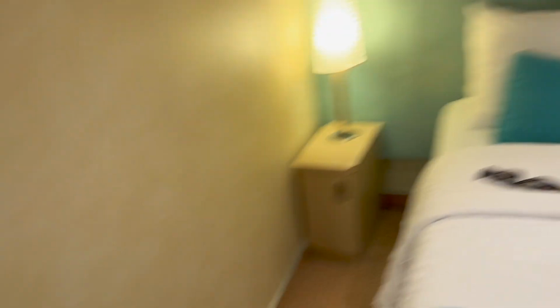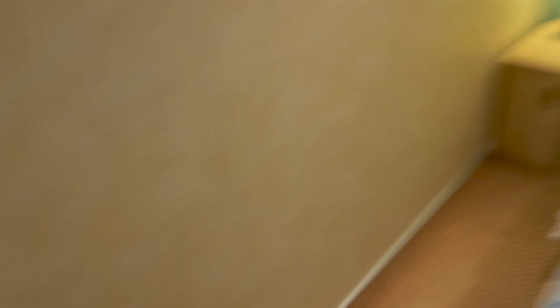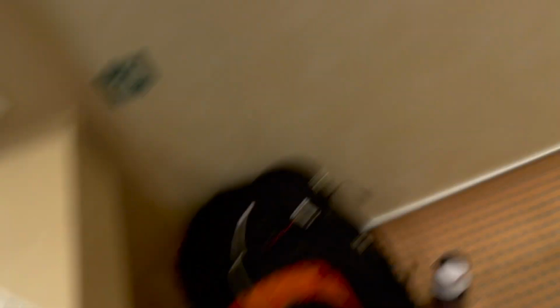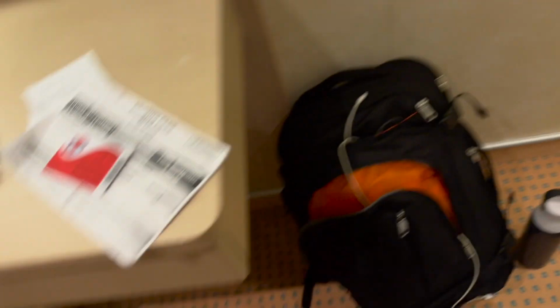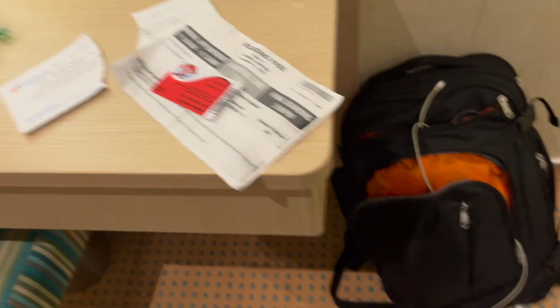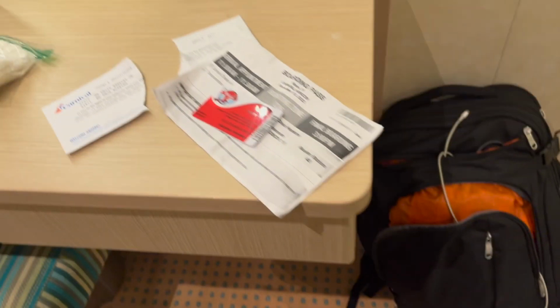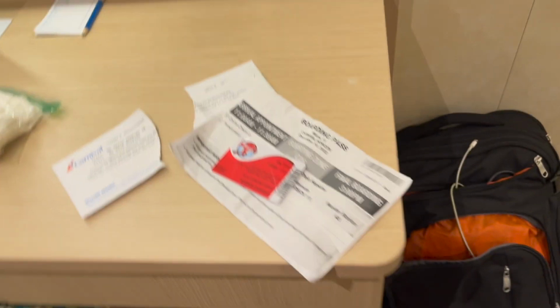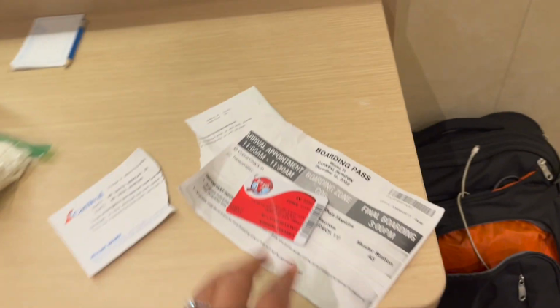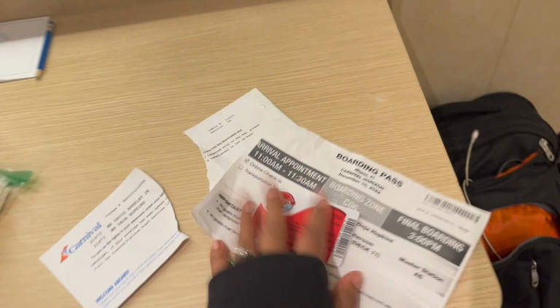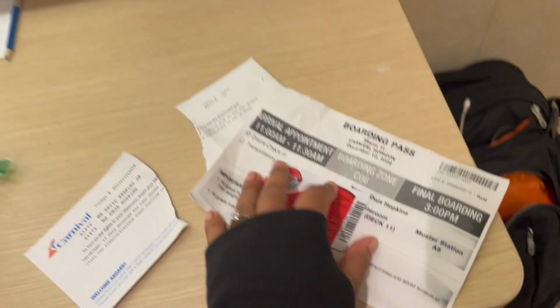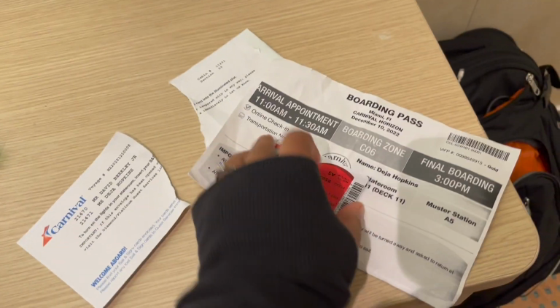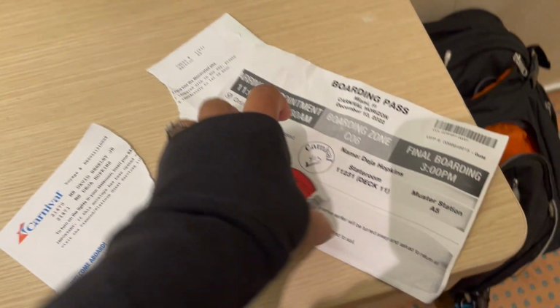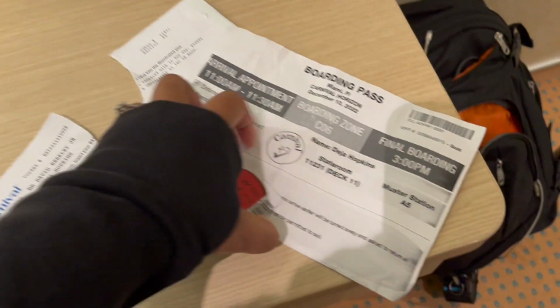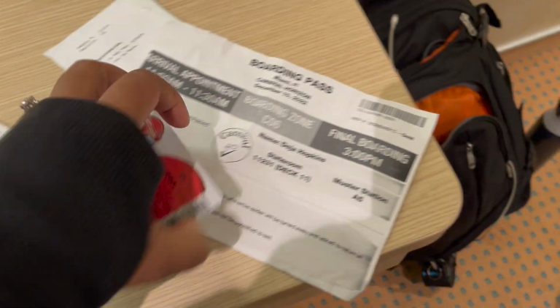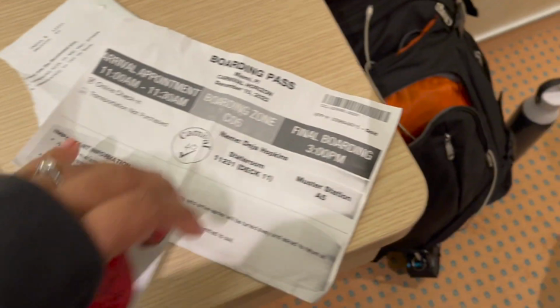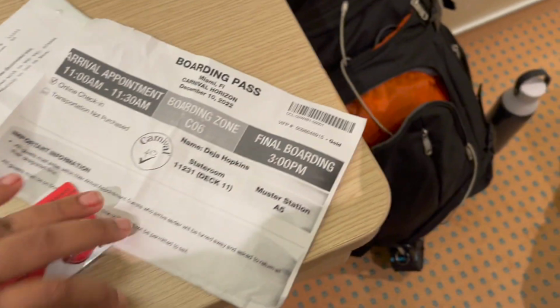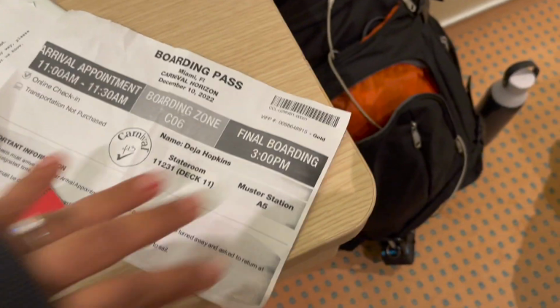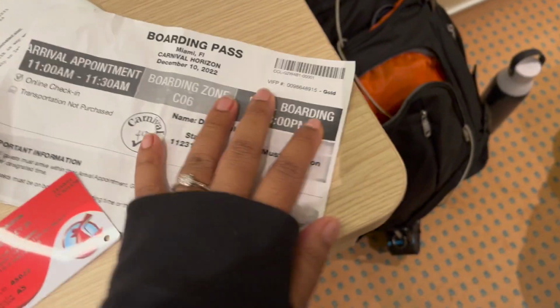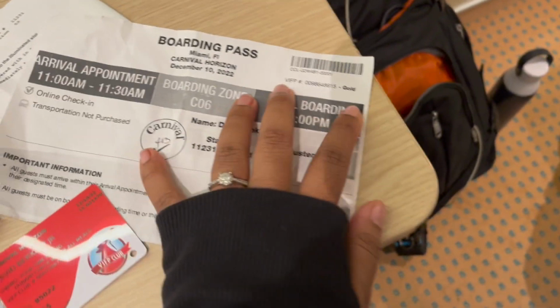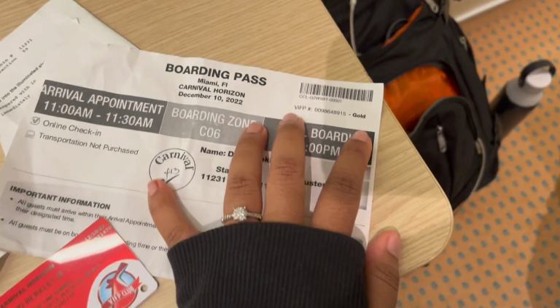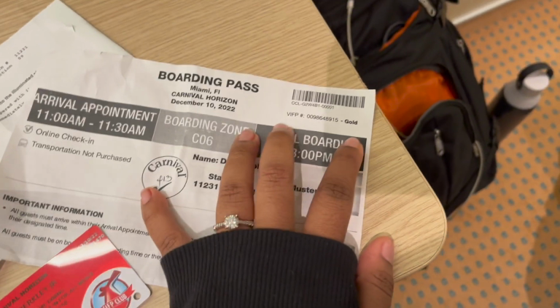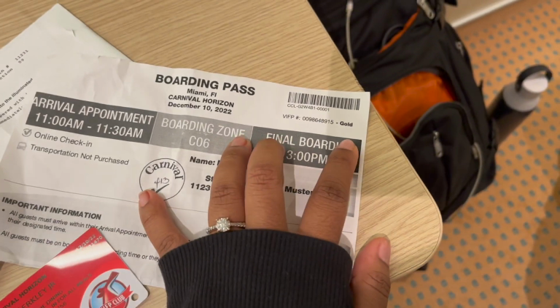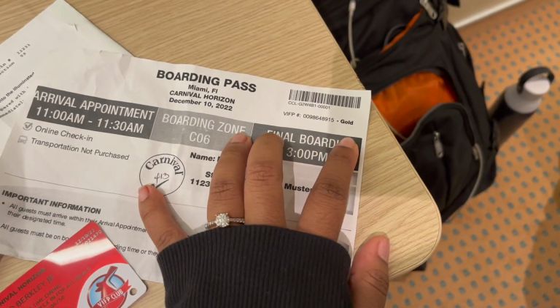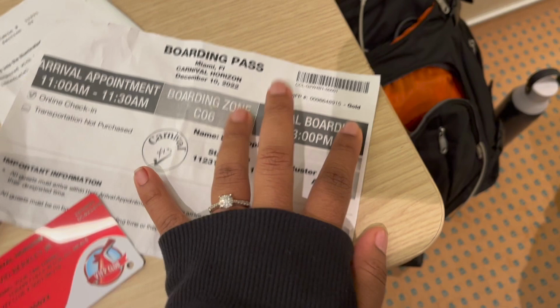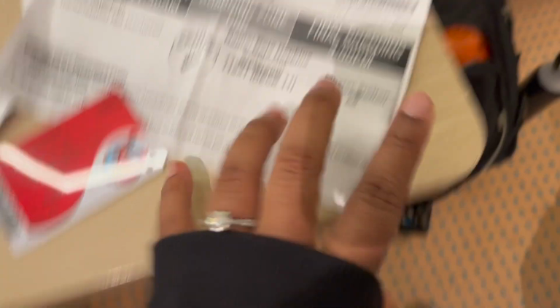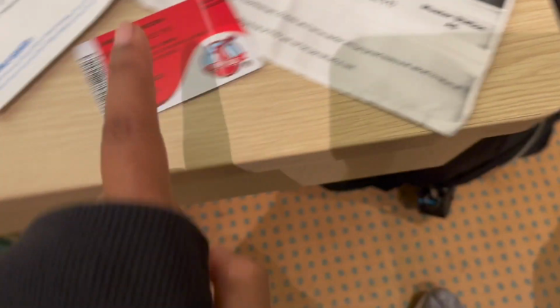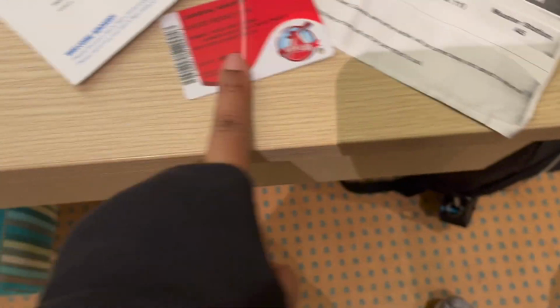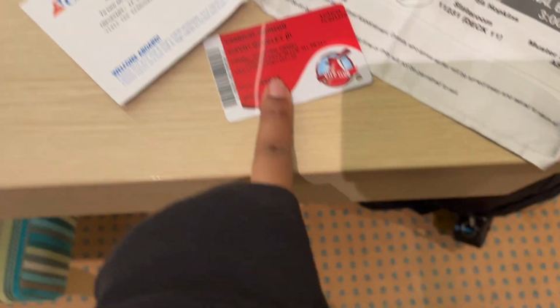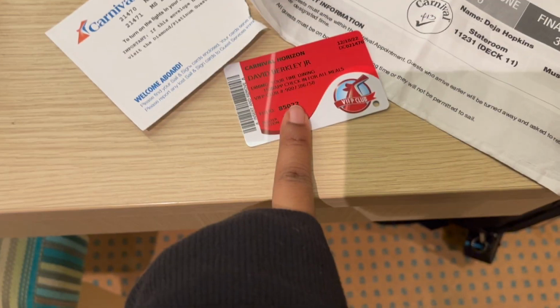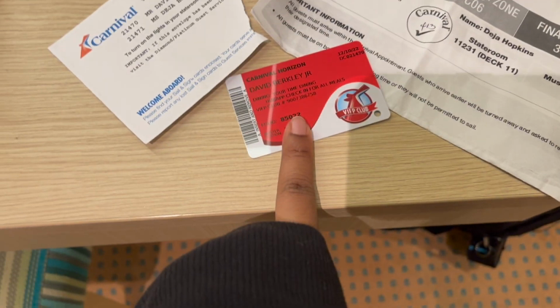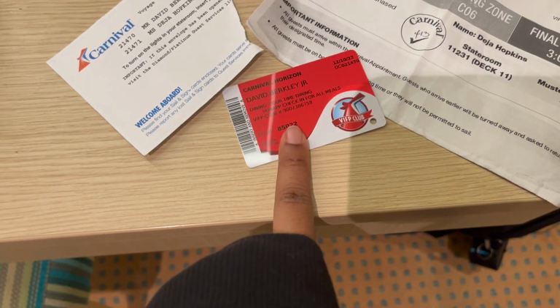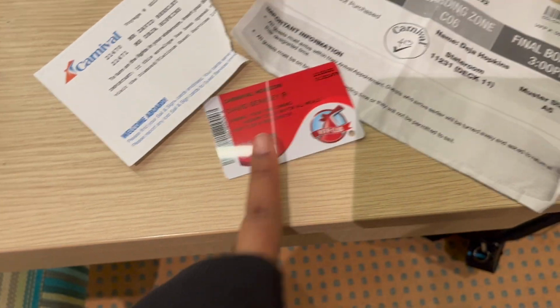Y'all, we're mad. We got to go down to customer service because we're supposed to be gold, and they gave us red cards.